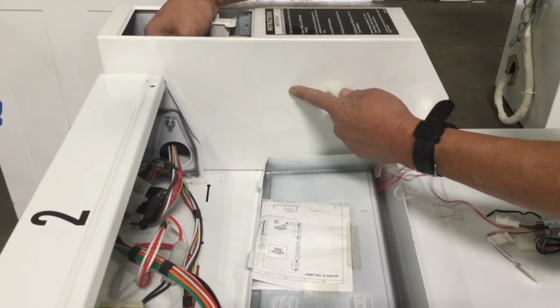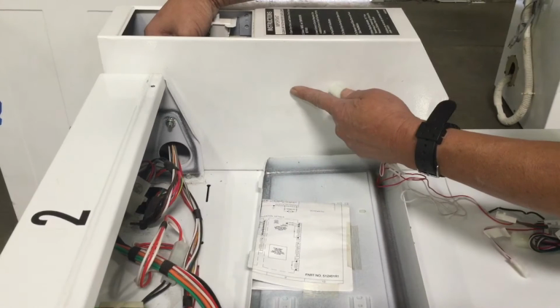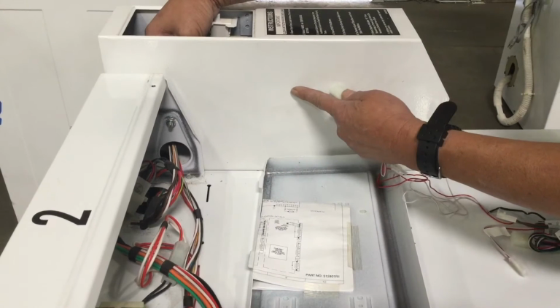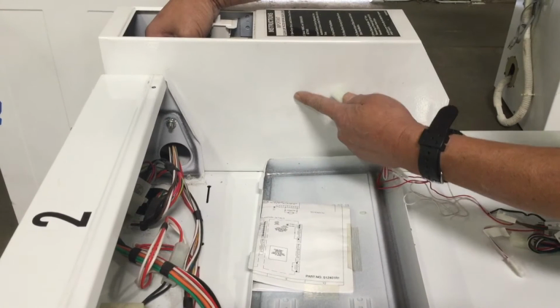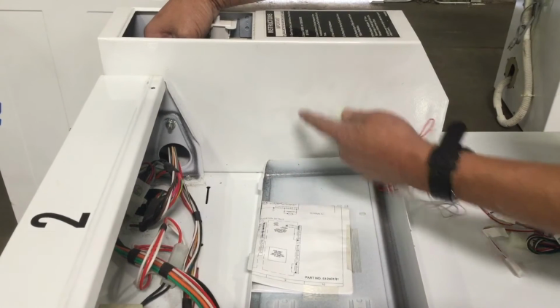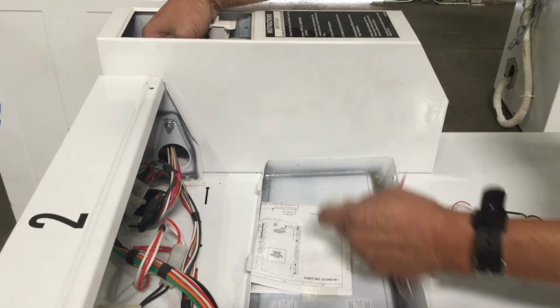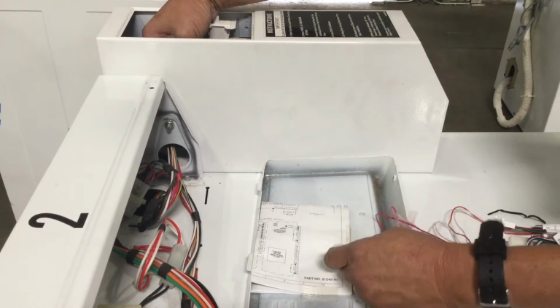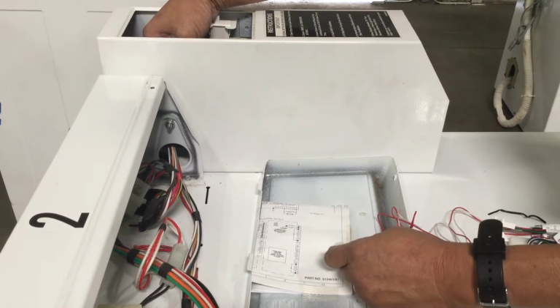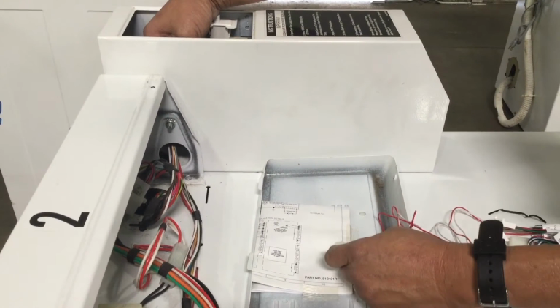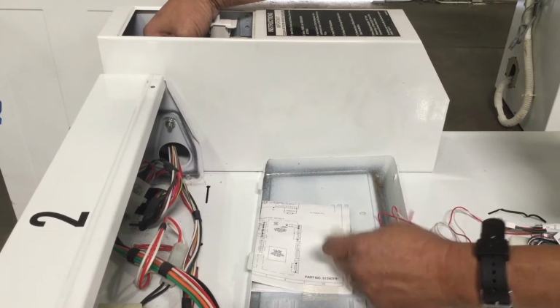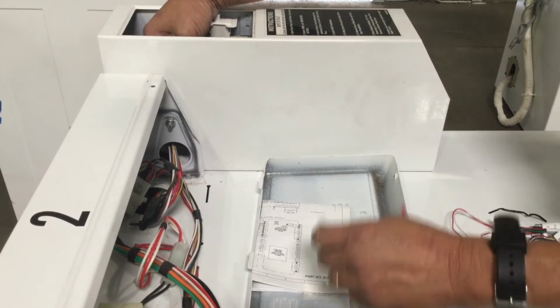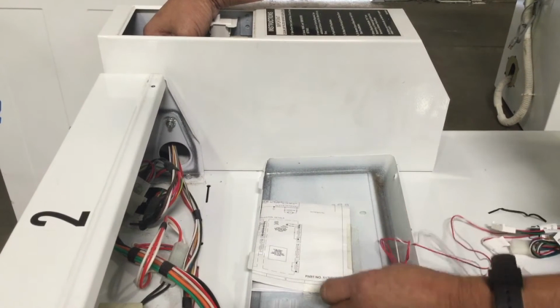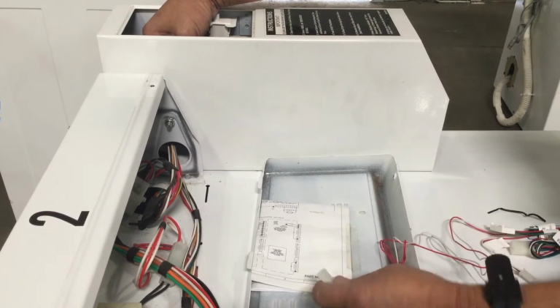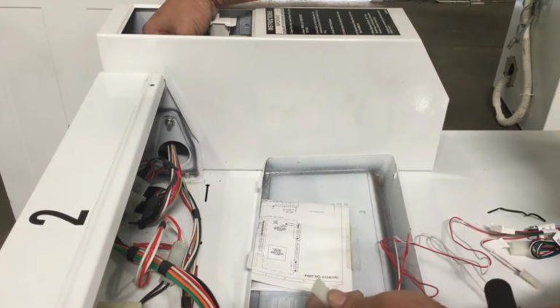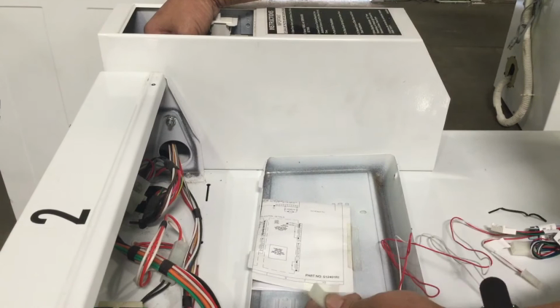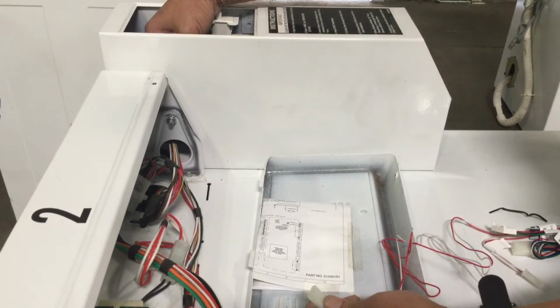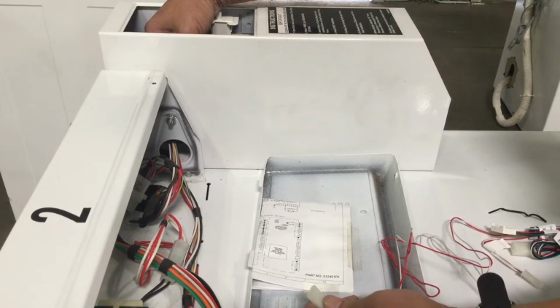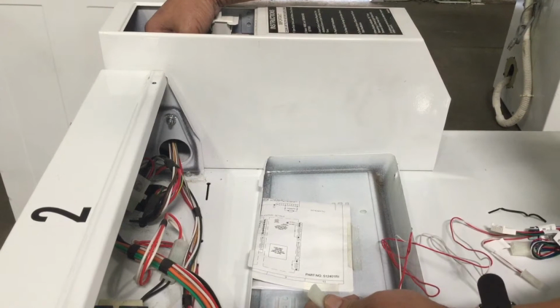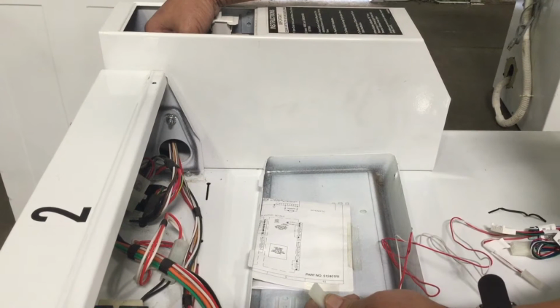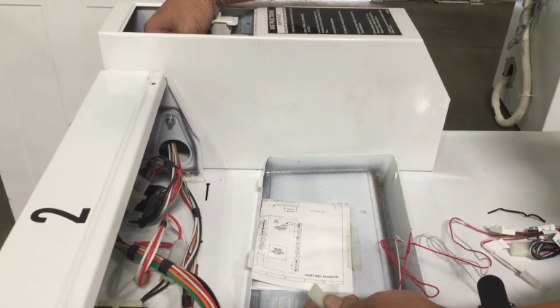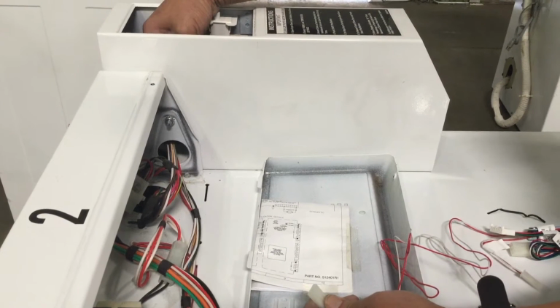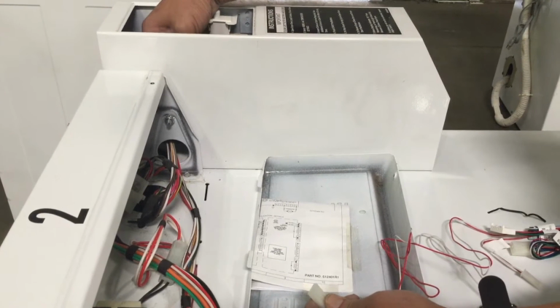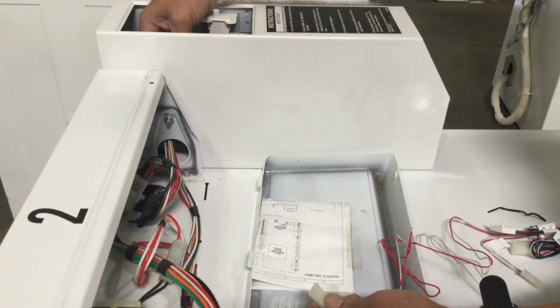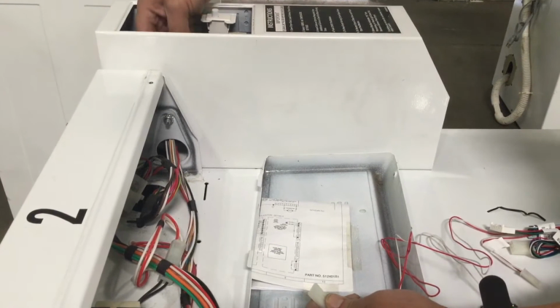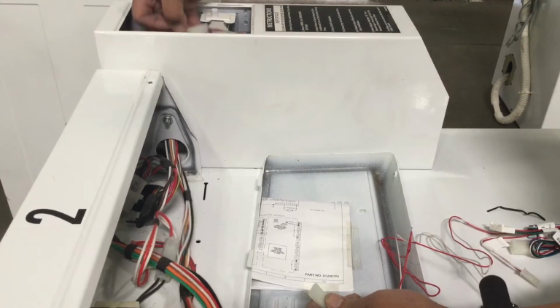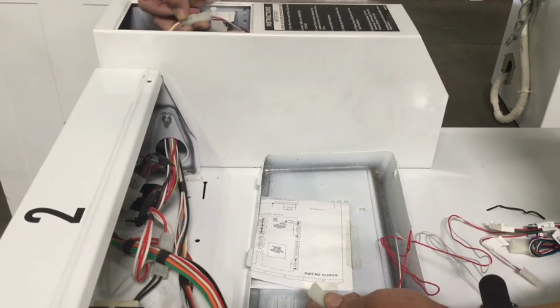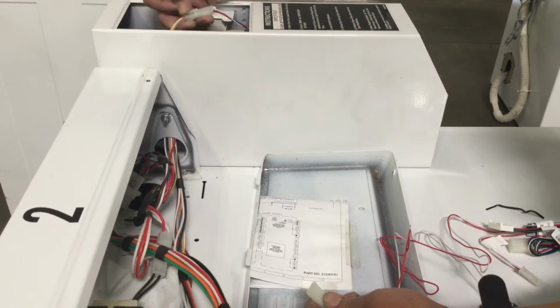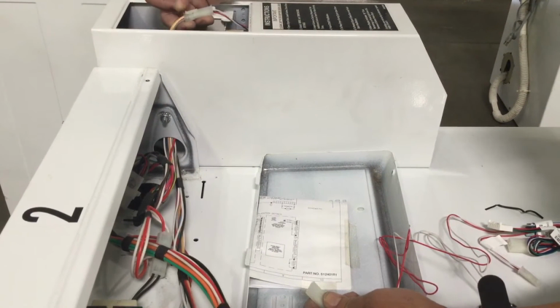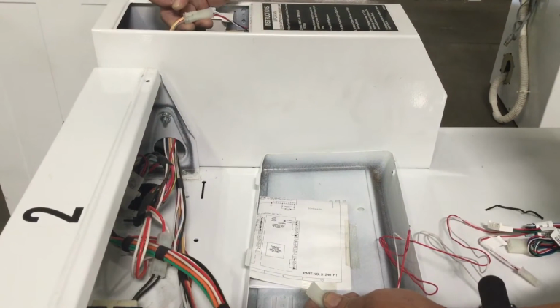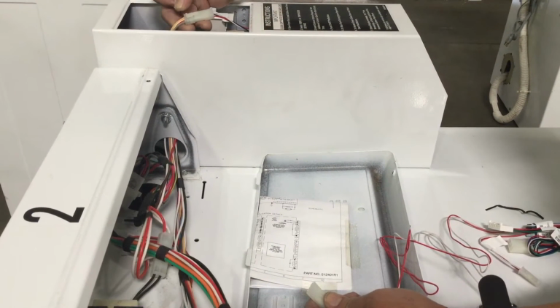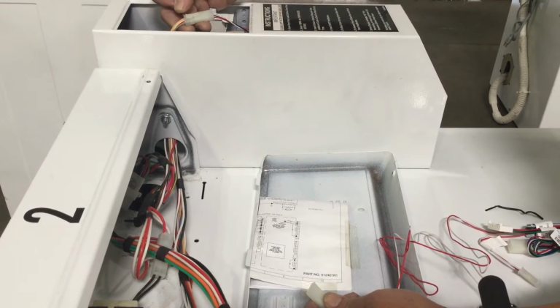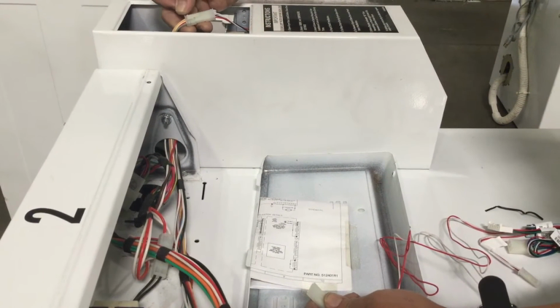Inside the meter cover, locate the three pin connector attached to the drop coin mechanism.